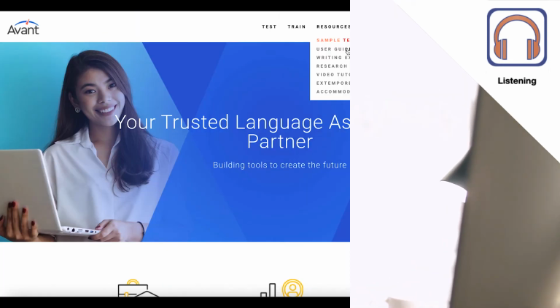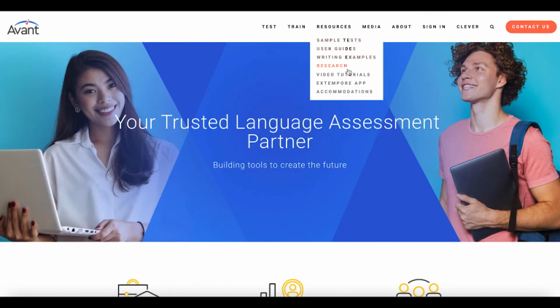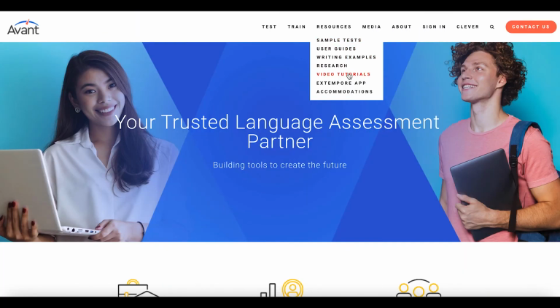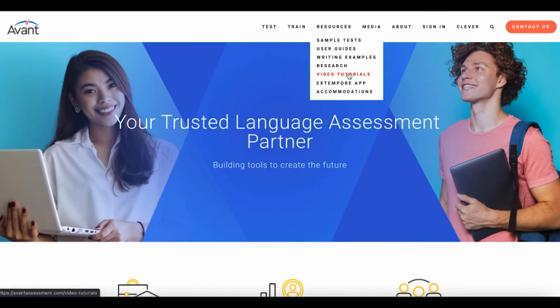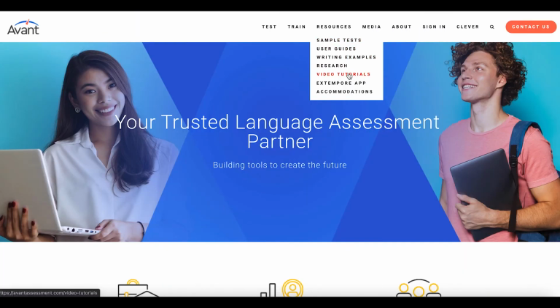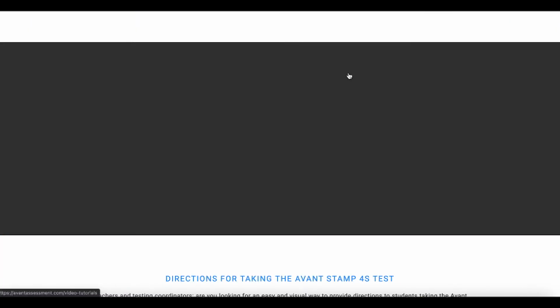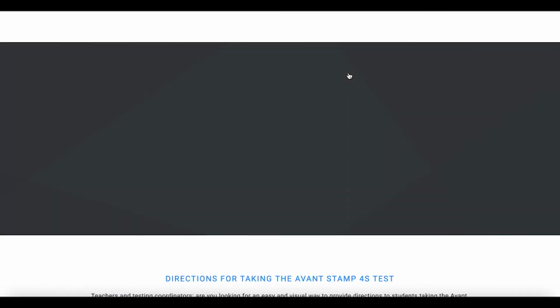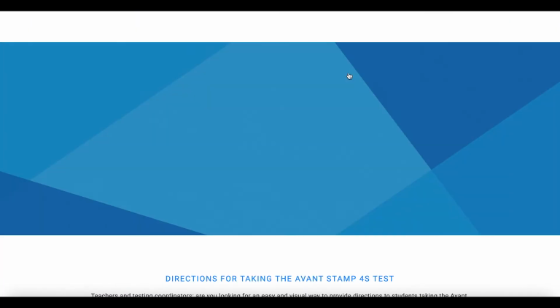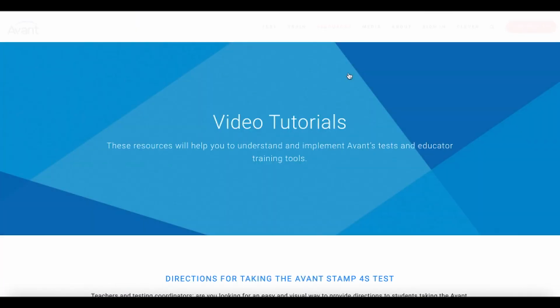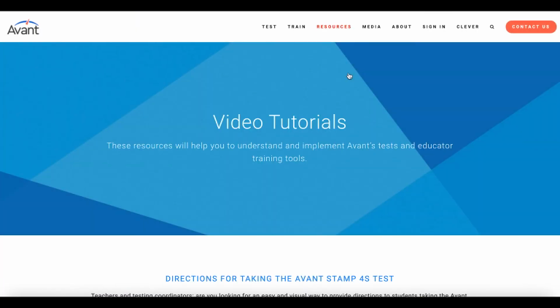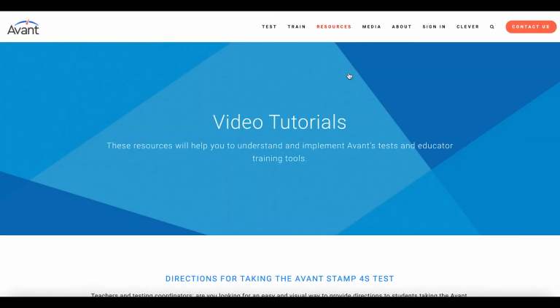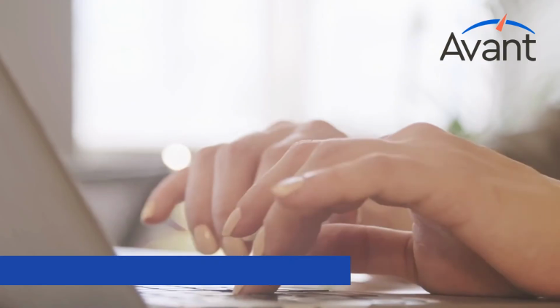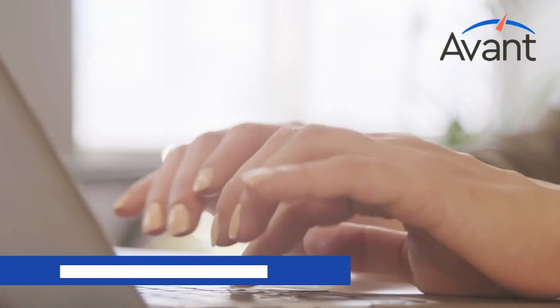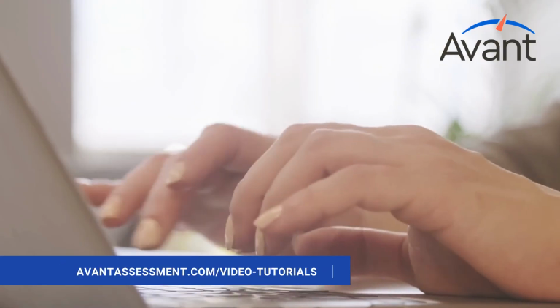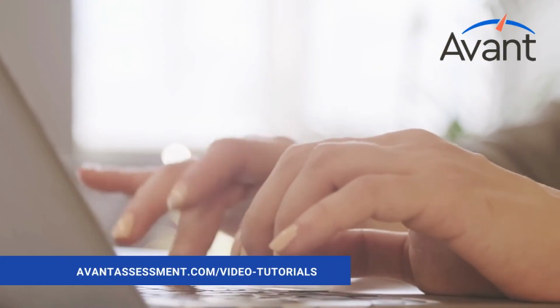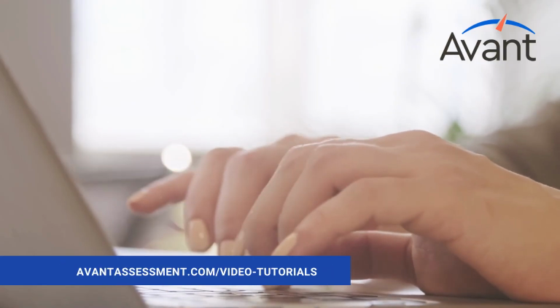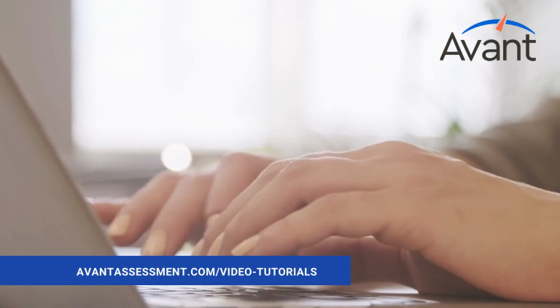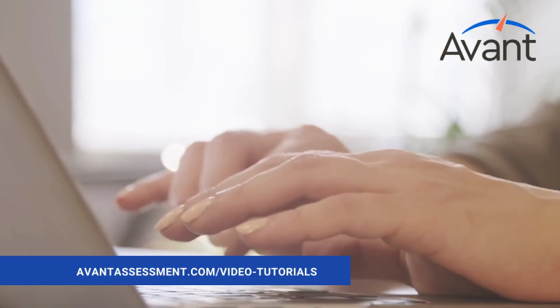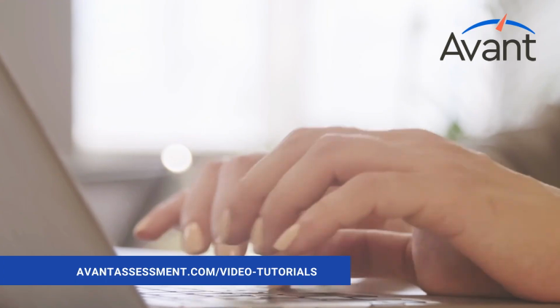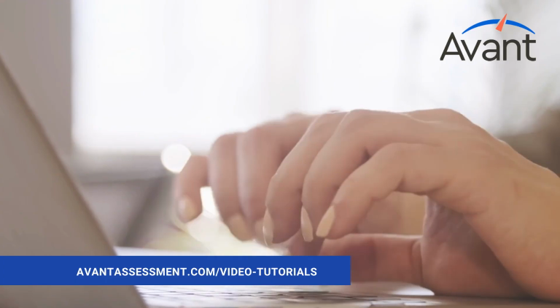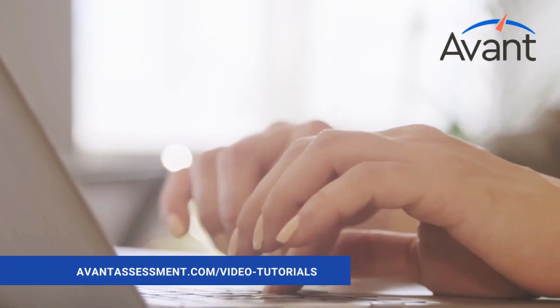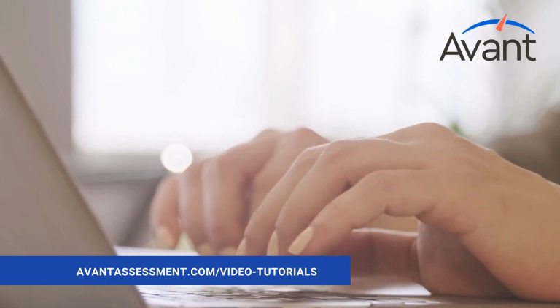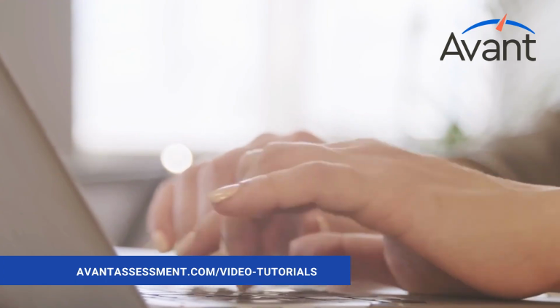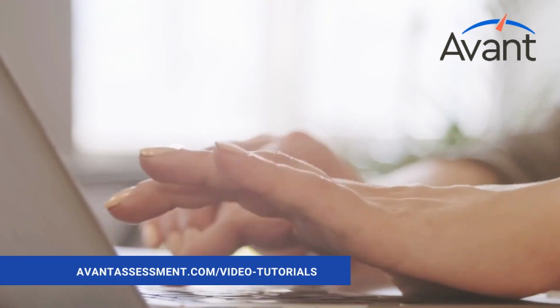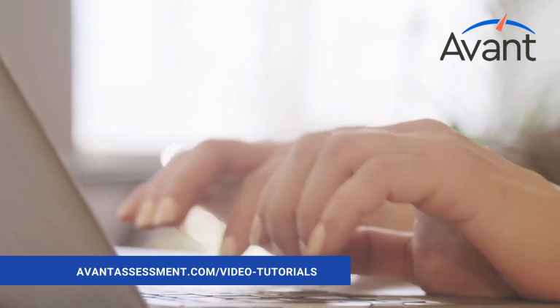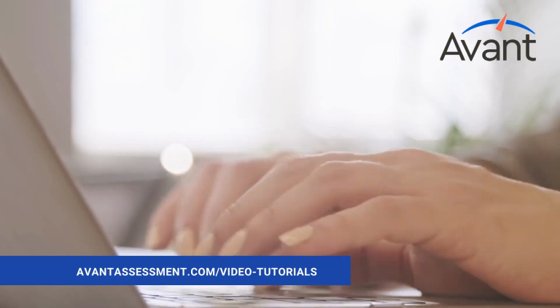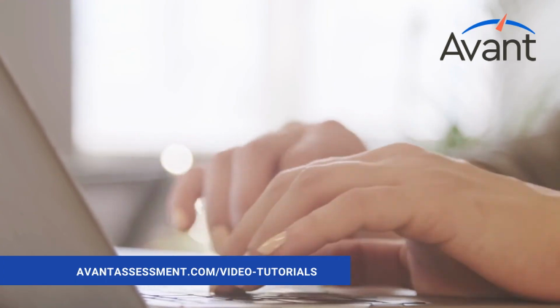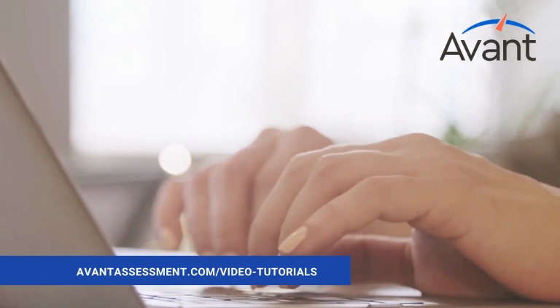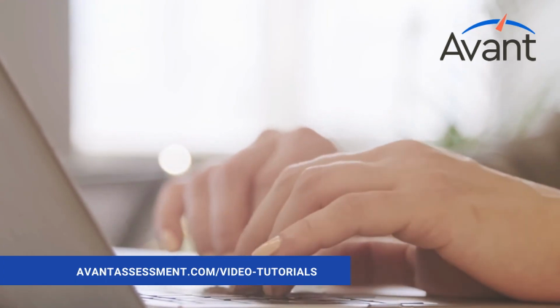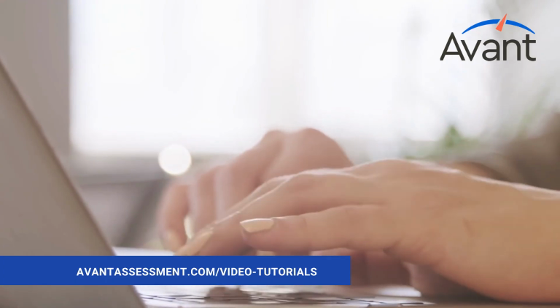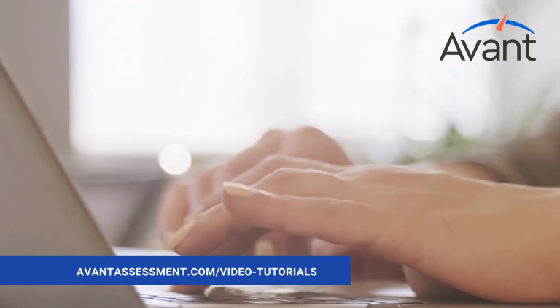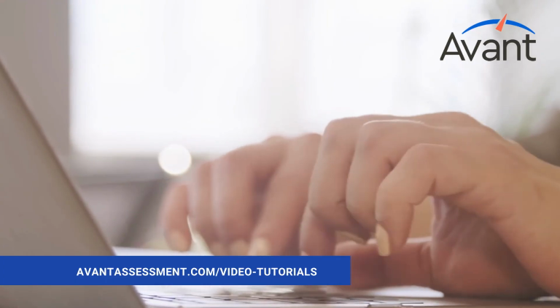For more, go to avantassessment.com/video-tutorials.